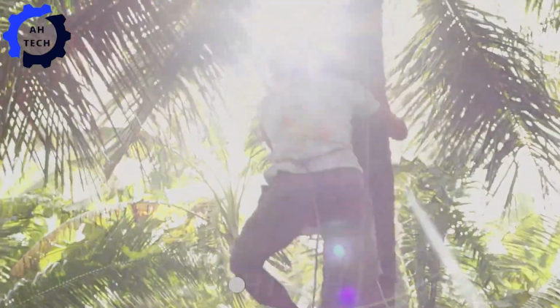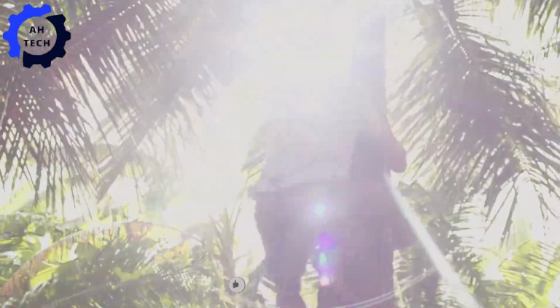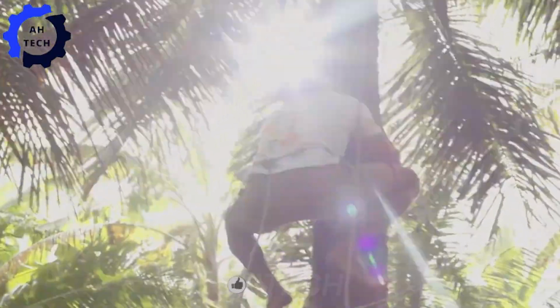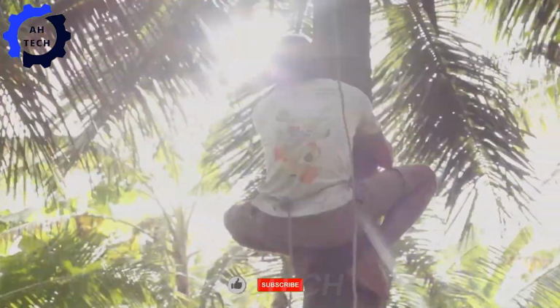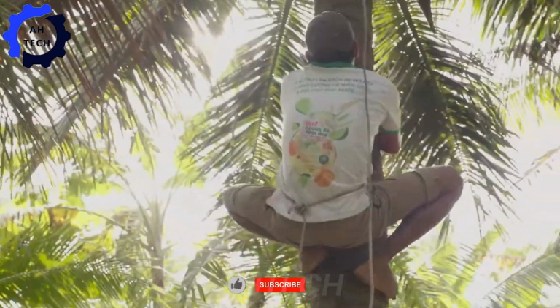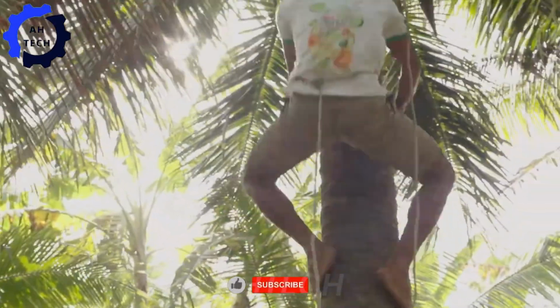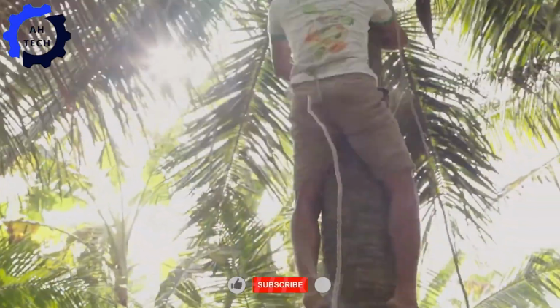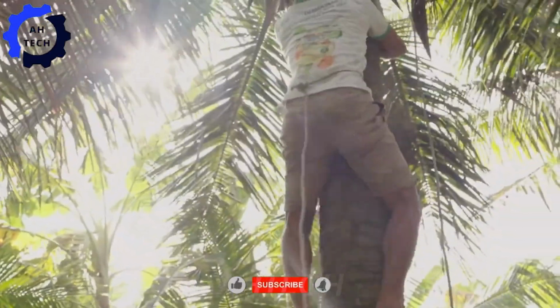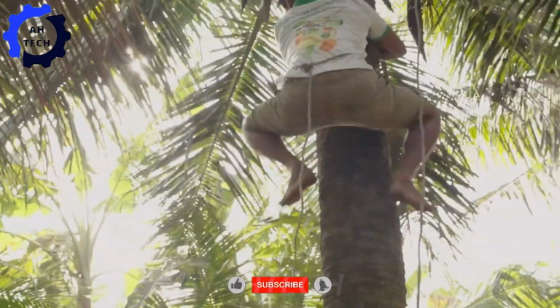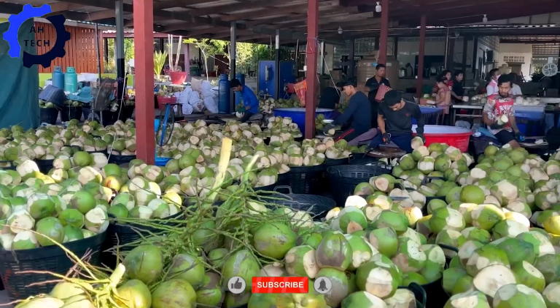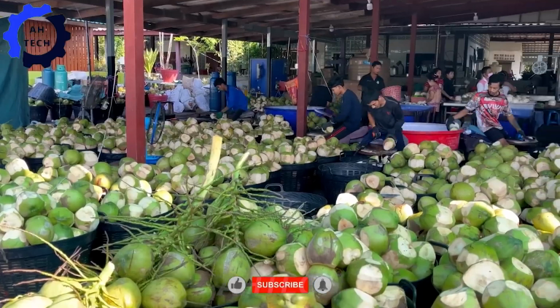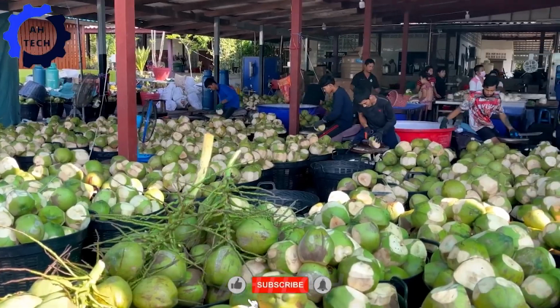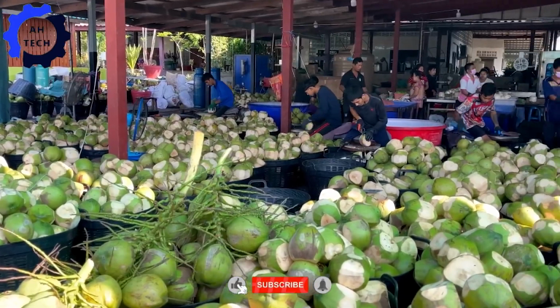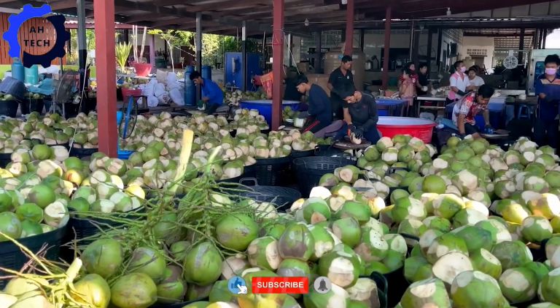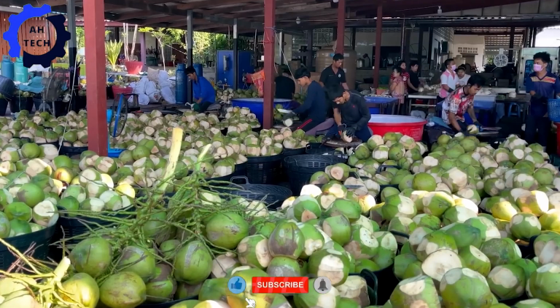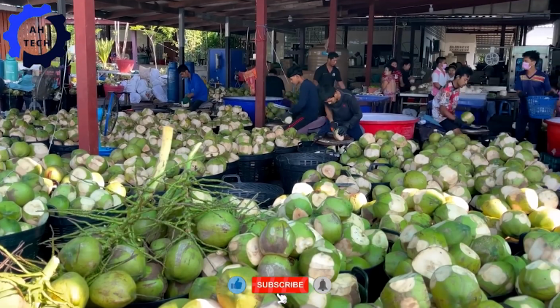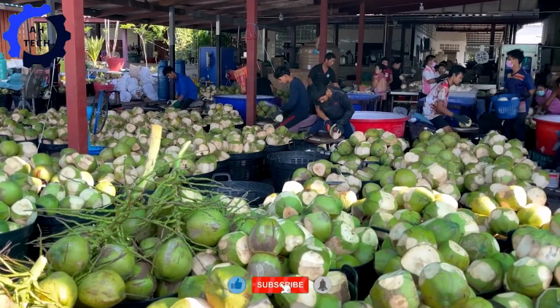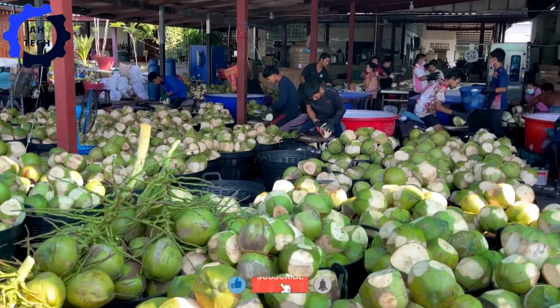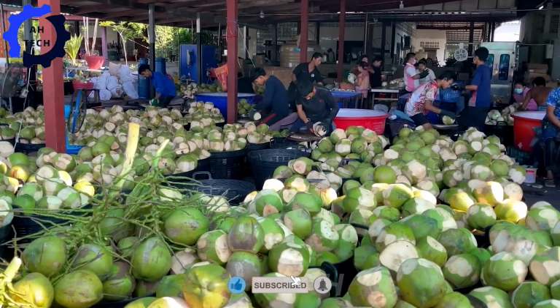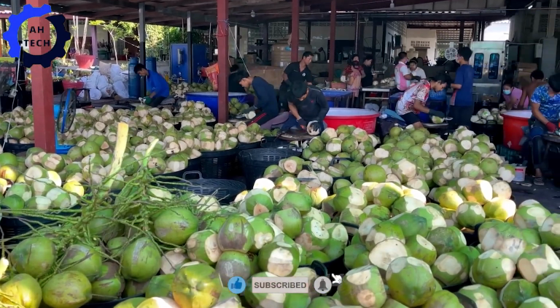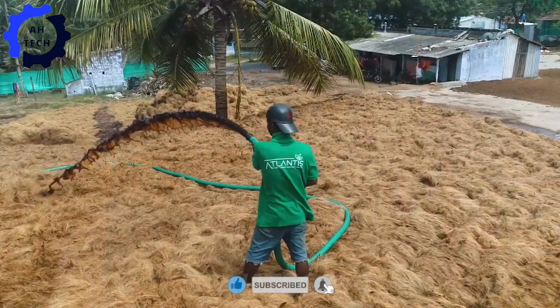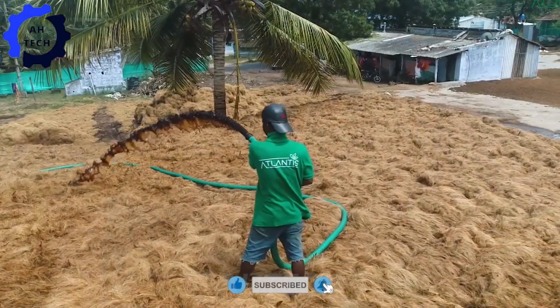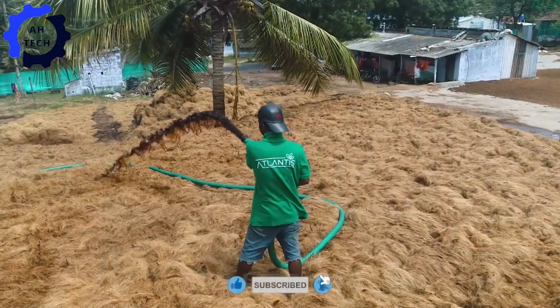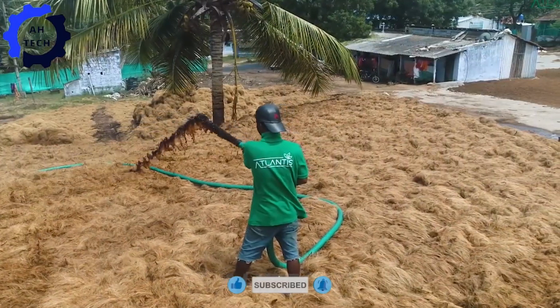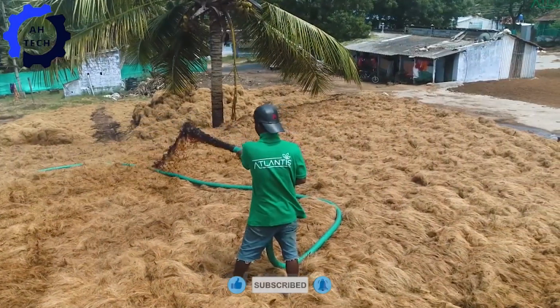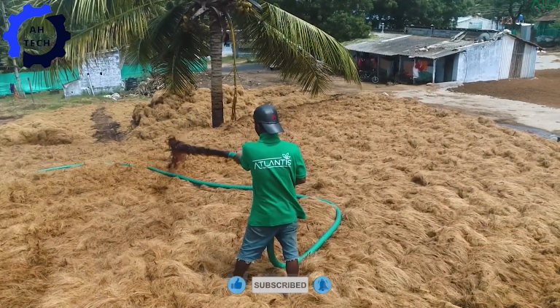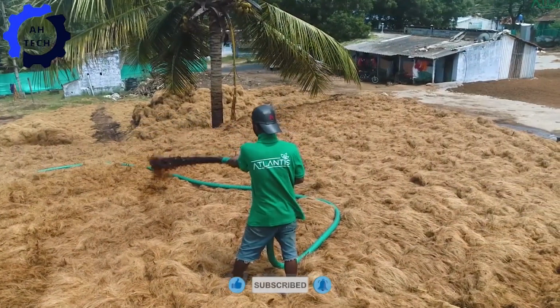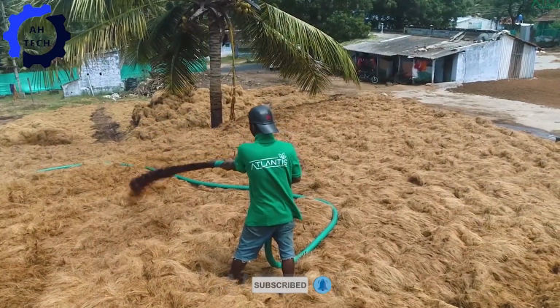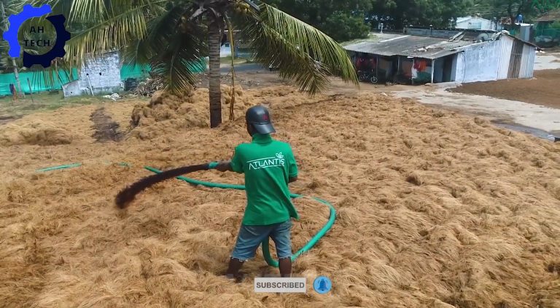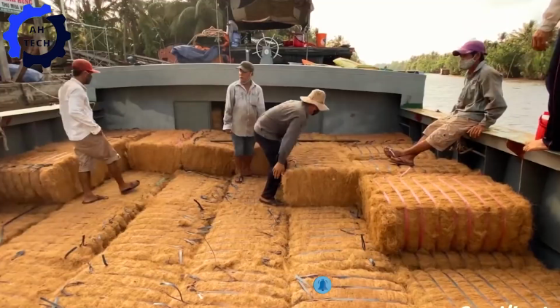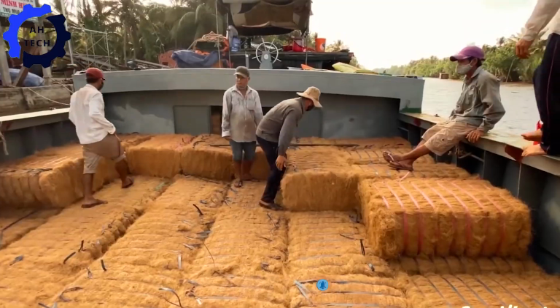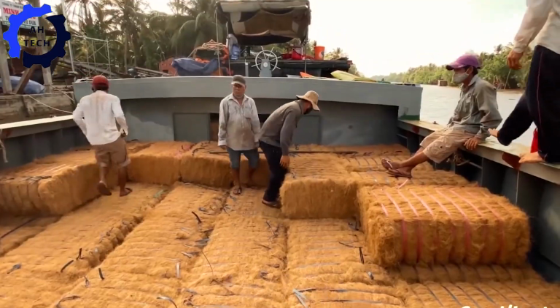Imagine a facility that produces millions of fresh coconuts every day. Thanks to amazing technology, it is happening.